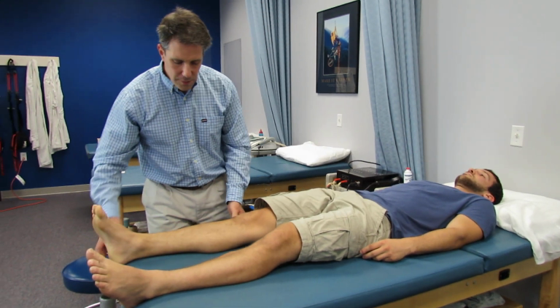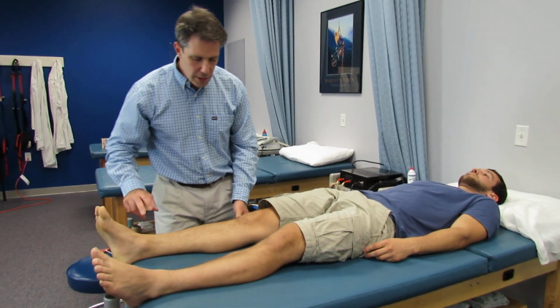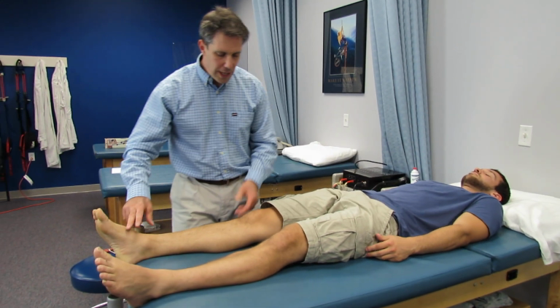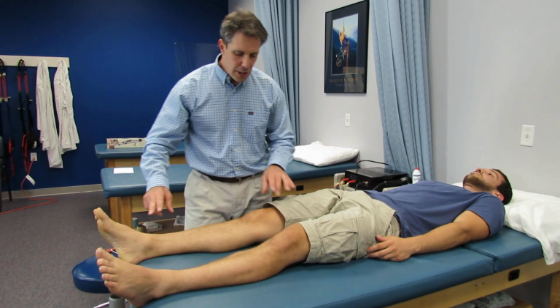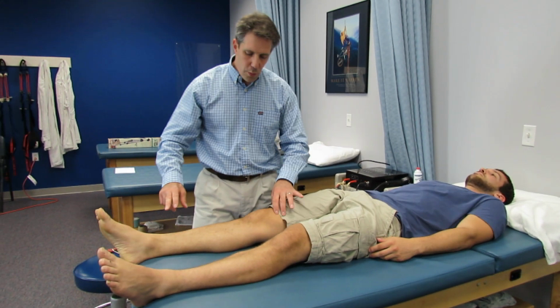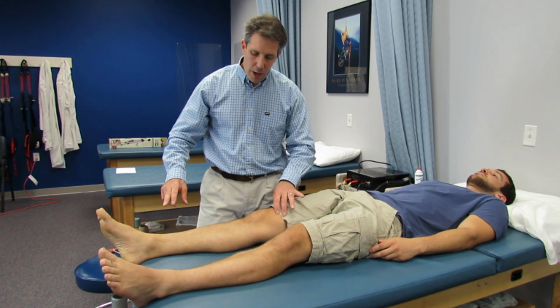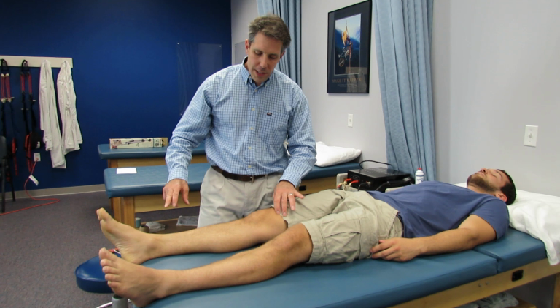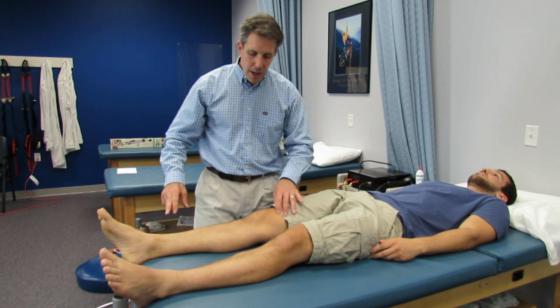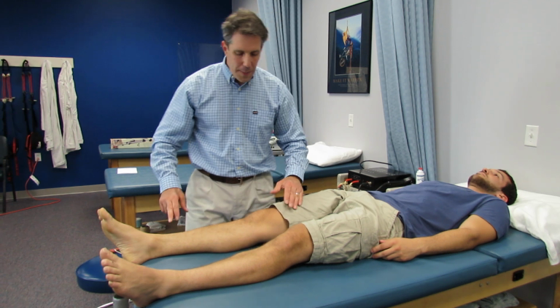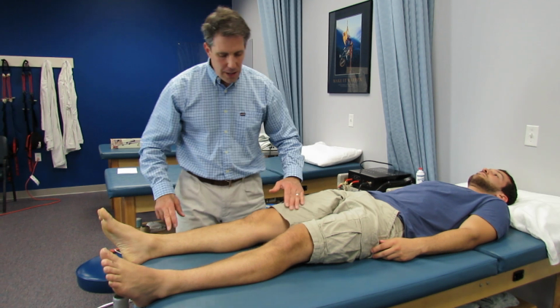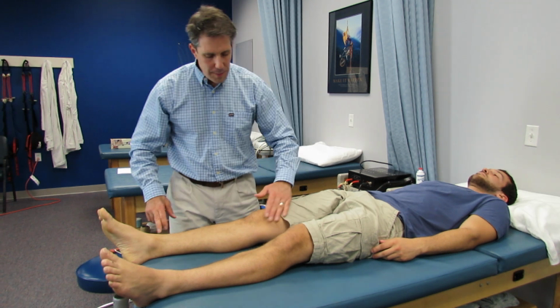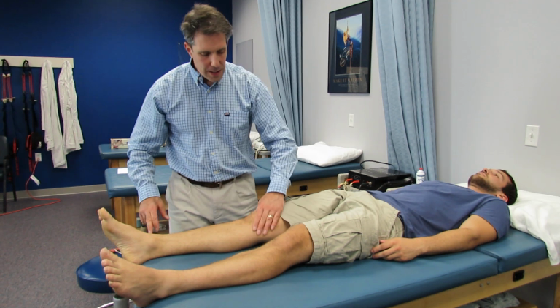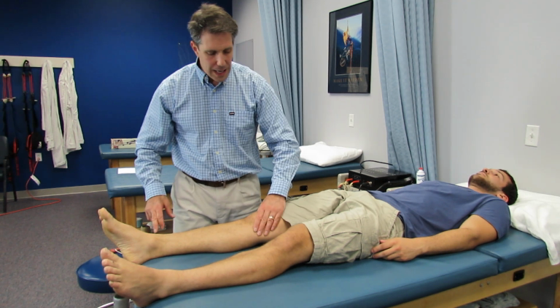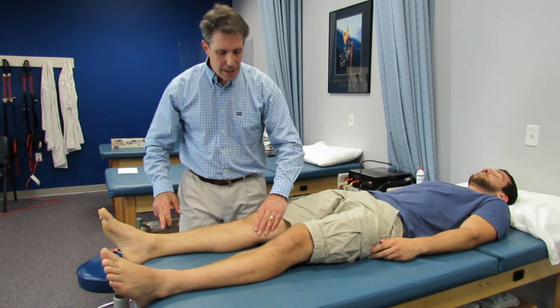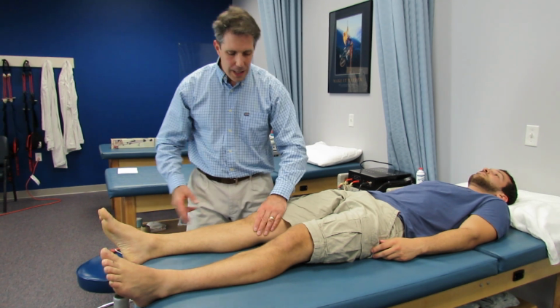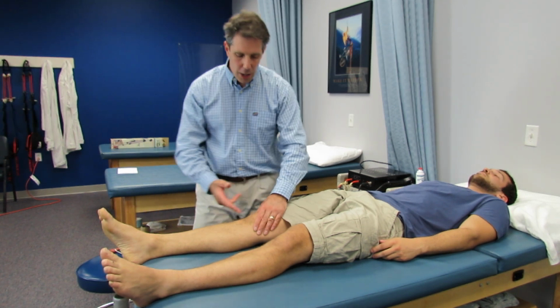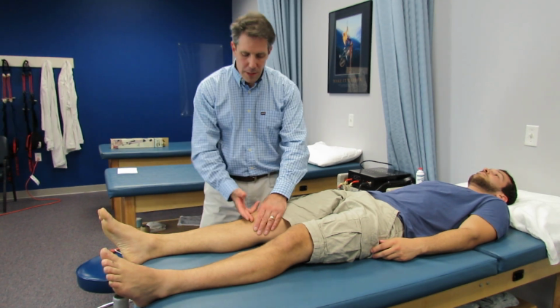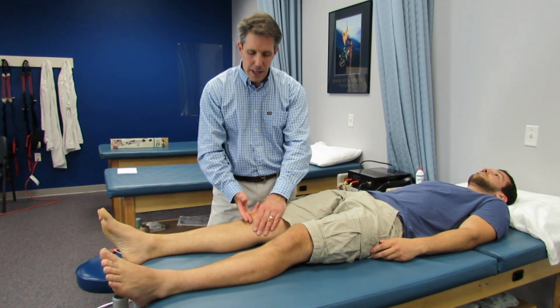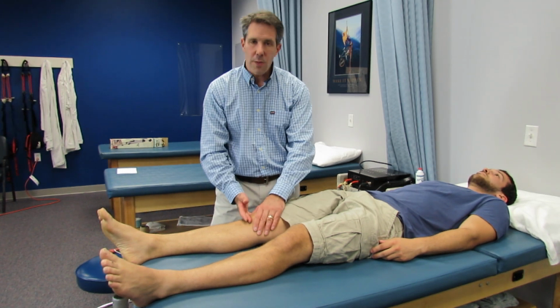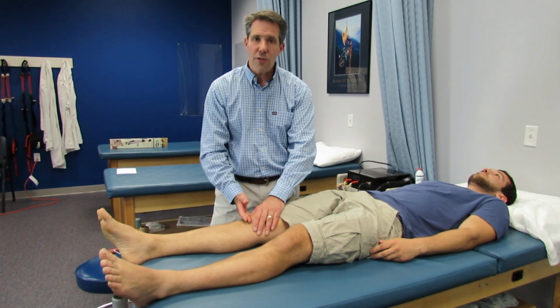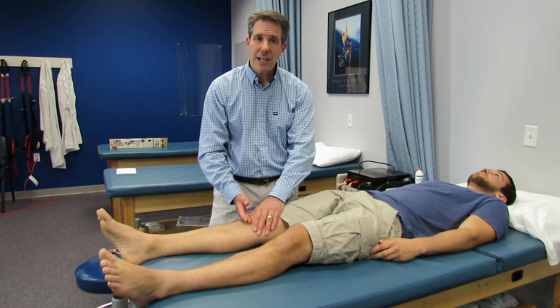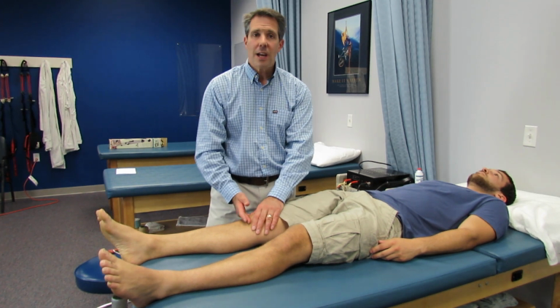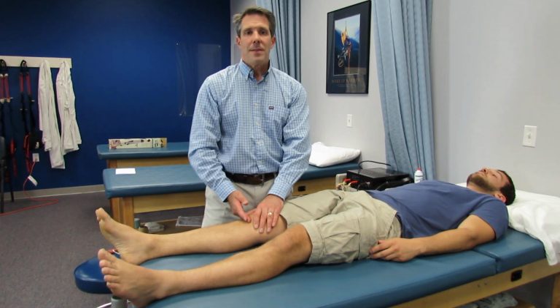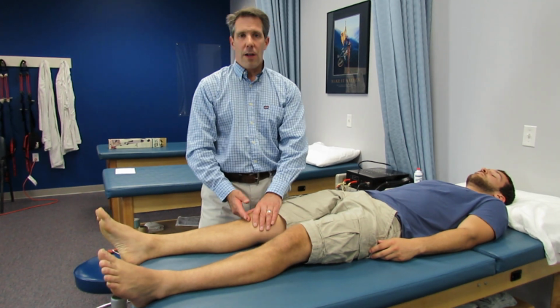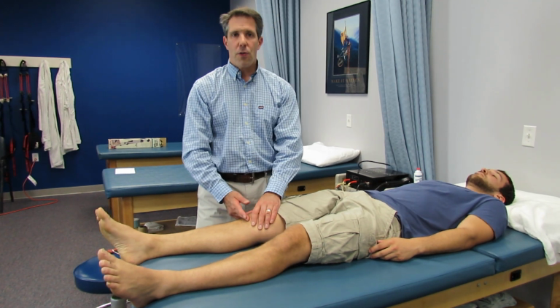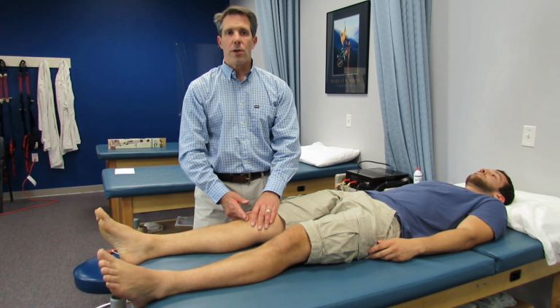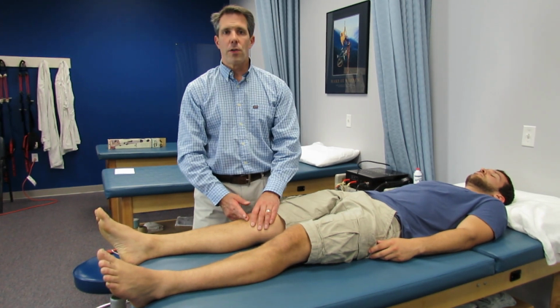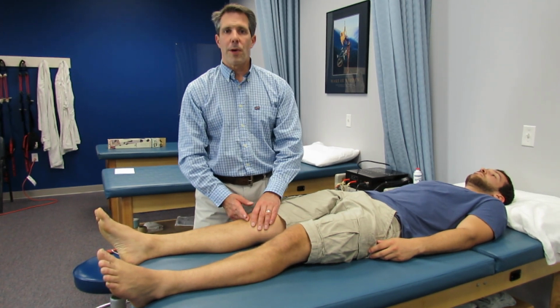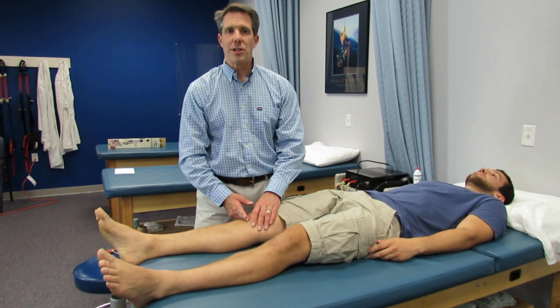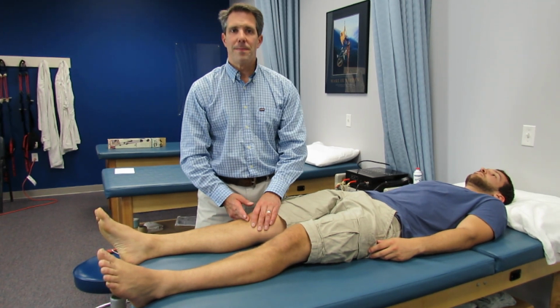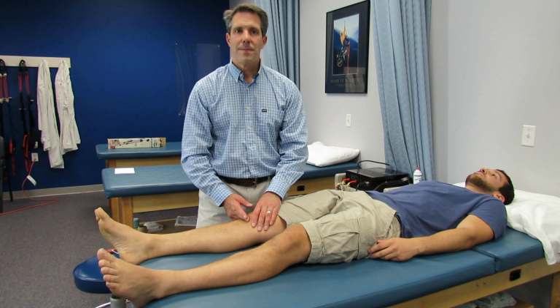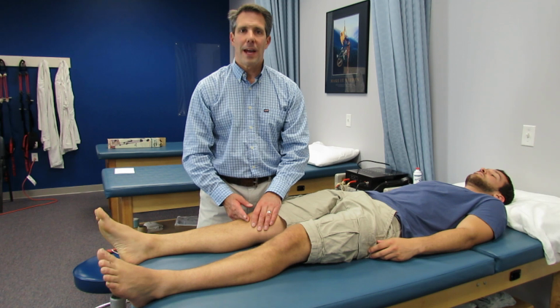Weakness of dorsiflexion, weak quads, pain on the medial side of the knee, loss of patellar reflex — L4 nerve root compression. Thanks.